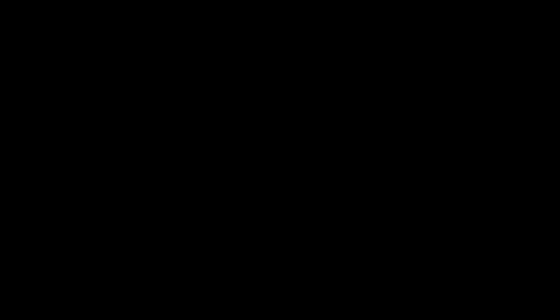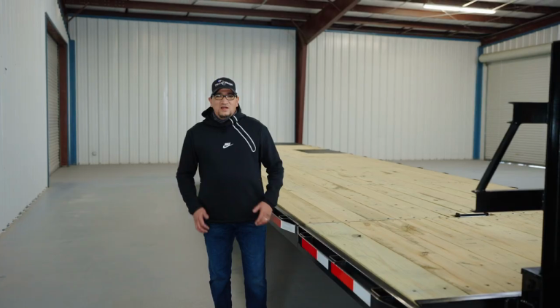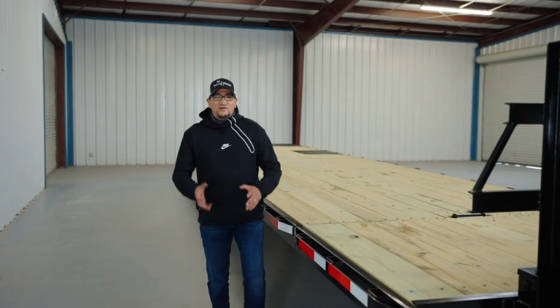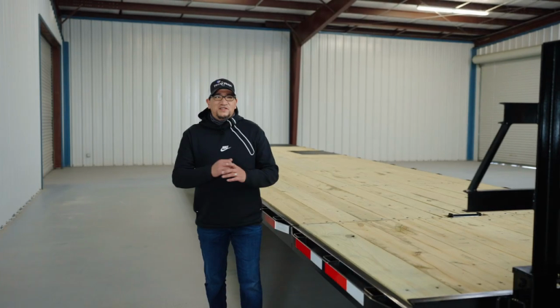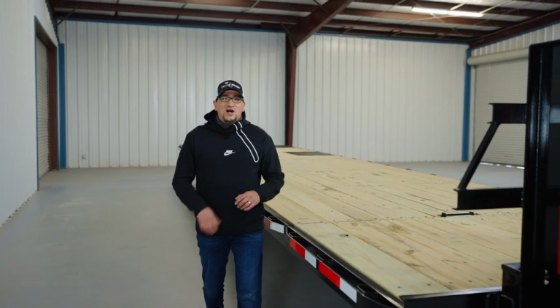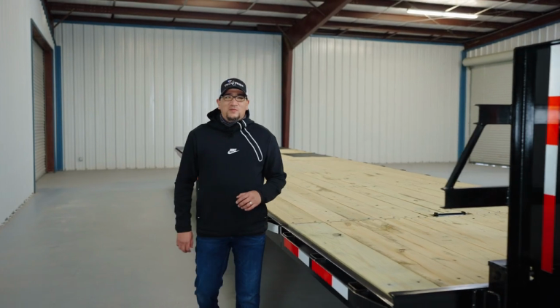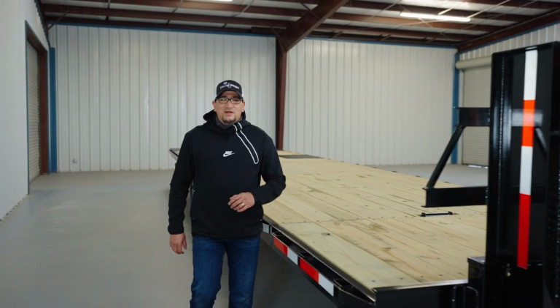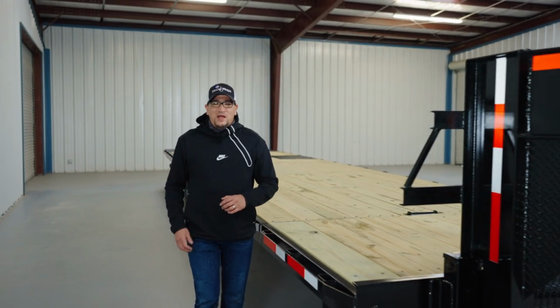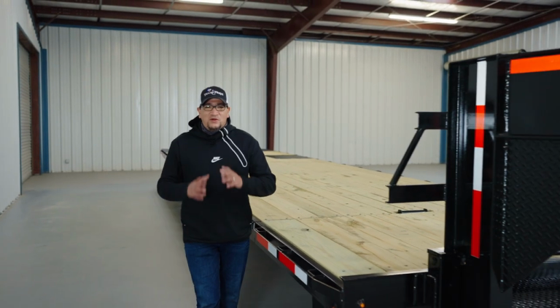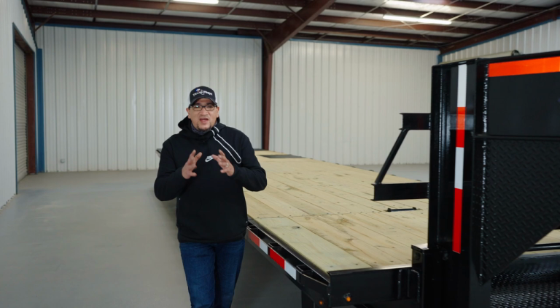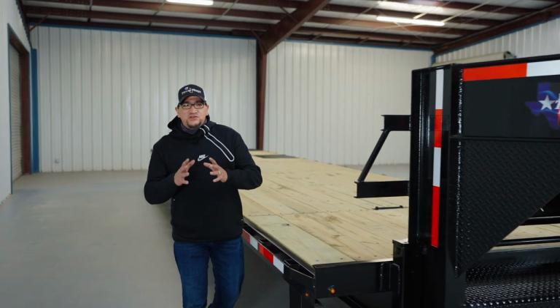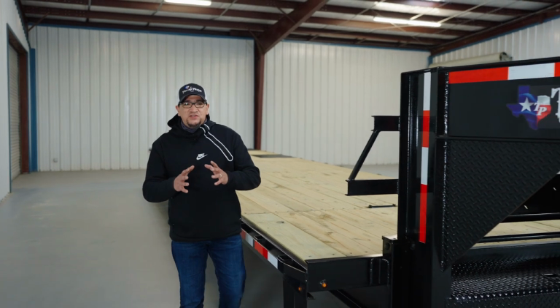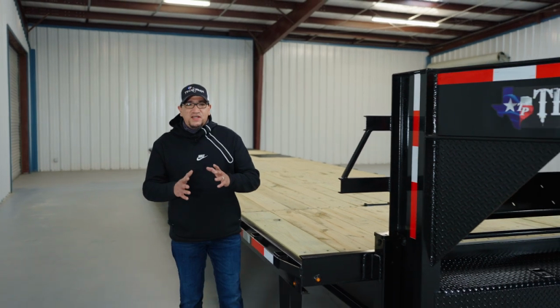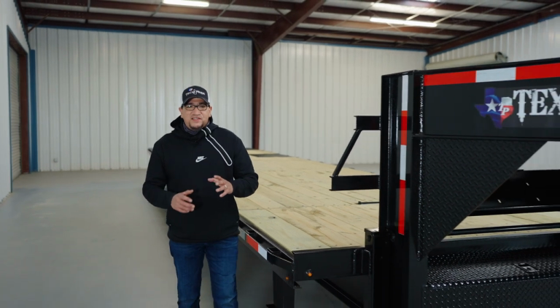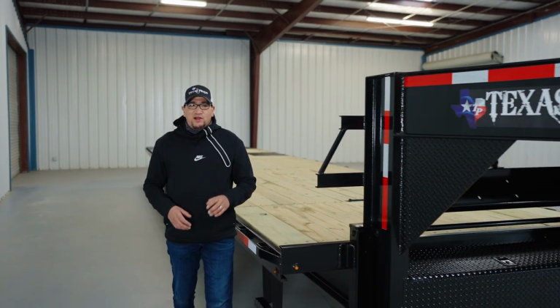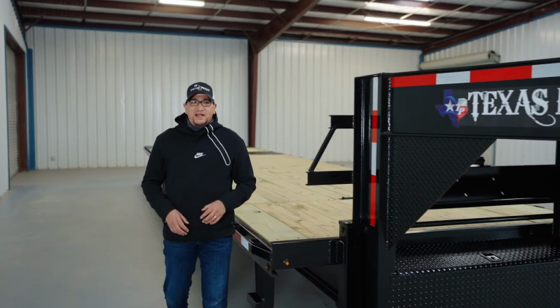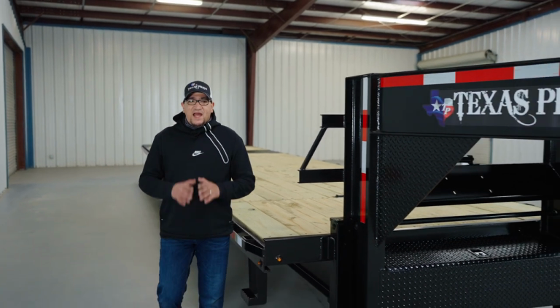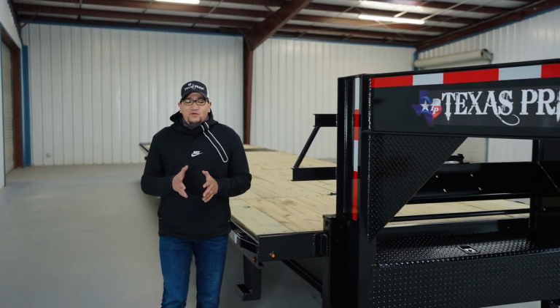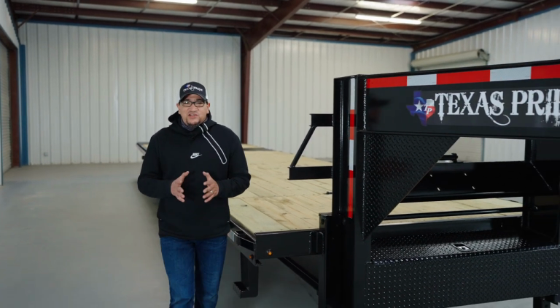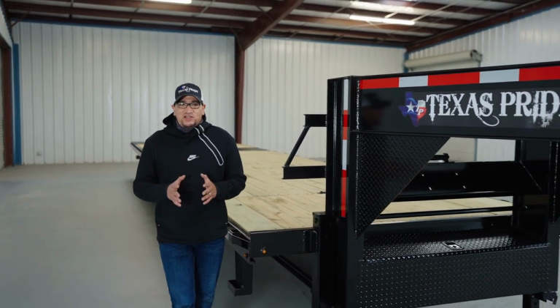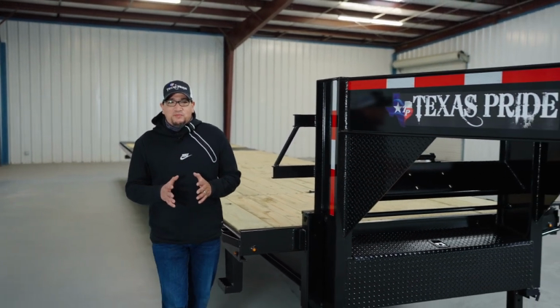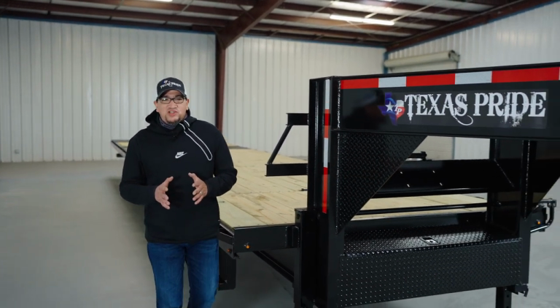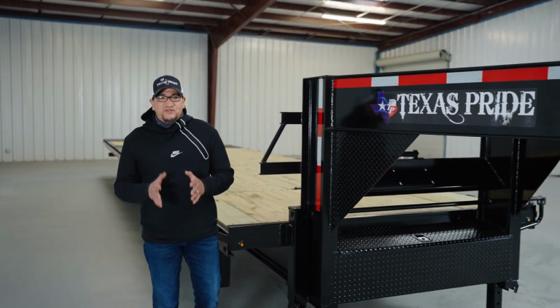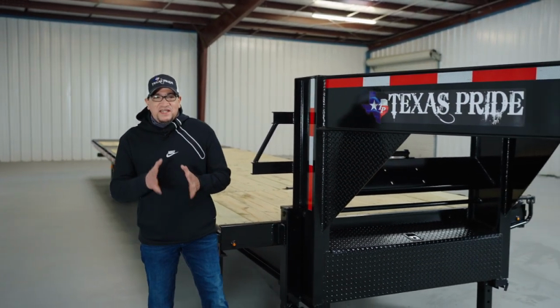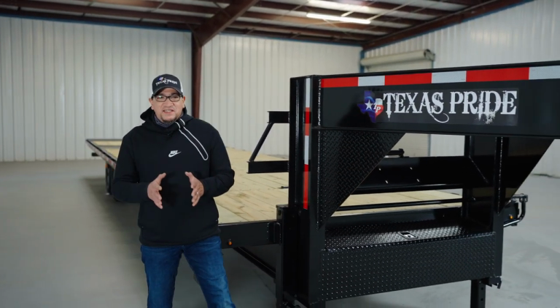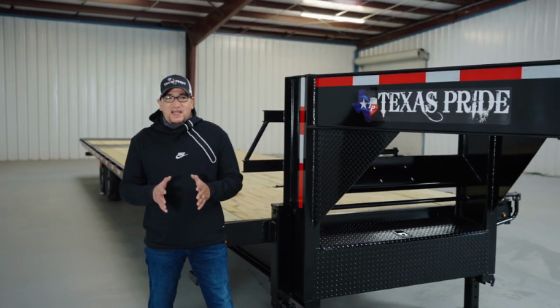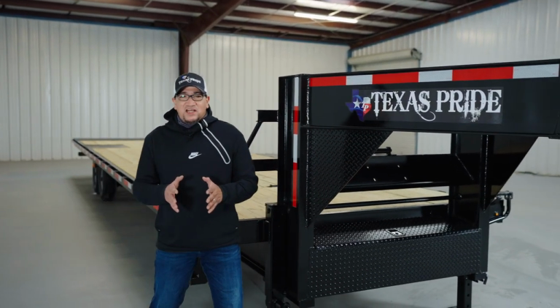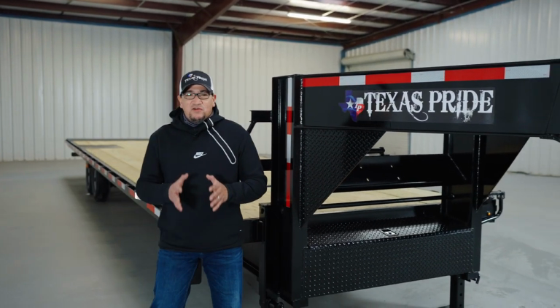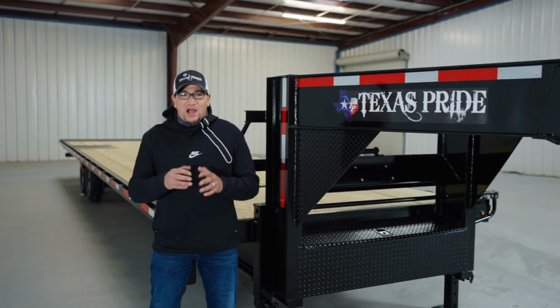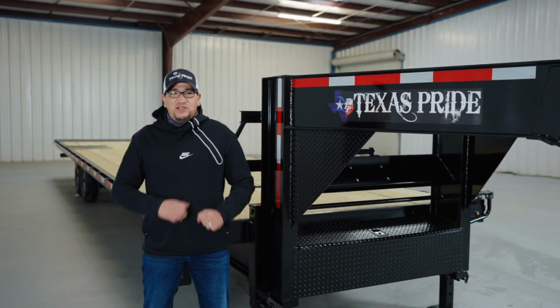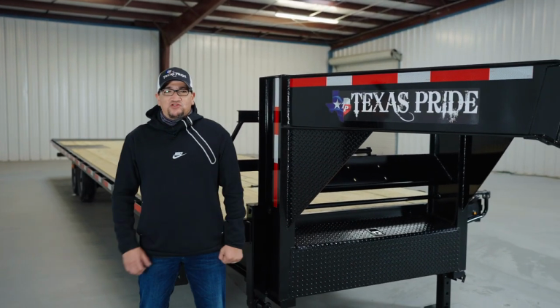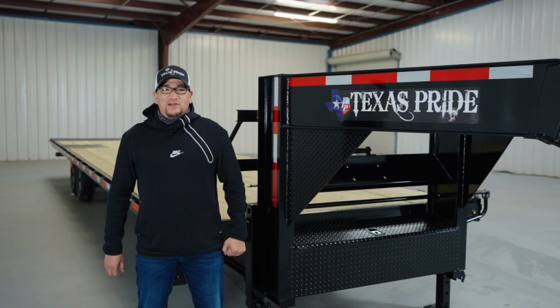Hey folks, it's Dom, and I want to thank you for choosing Texas Pride and congratulate you on the purchase of your 18K deck over power tilt trailer.